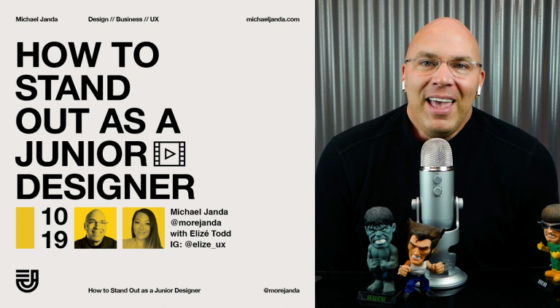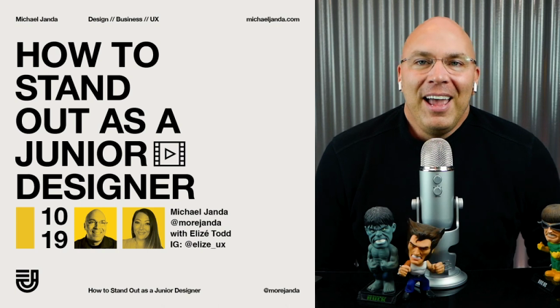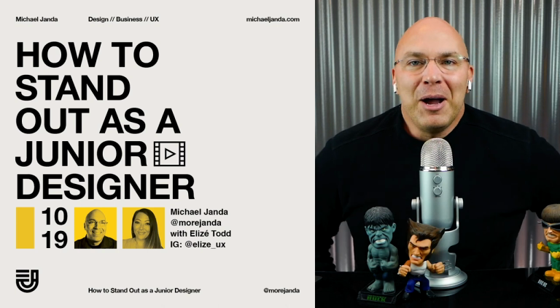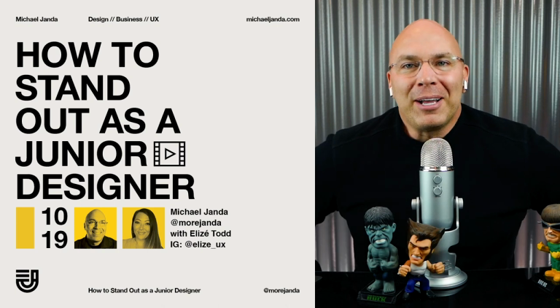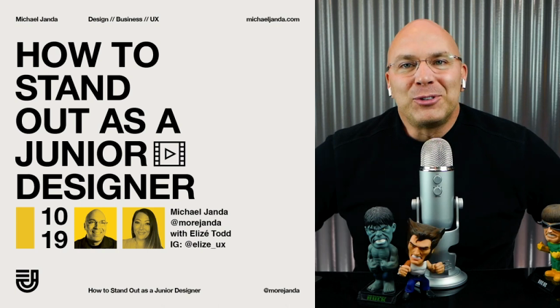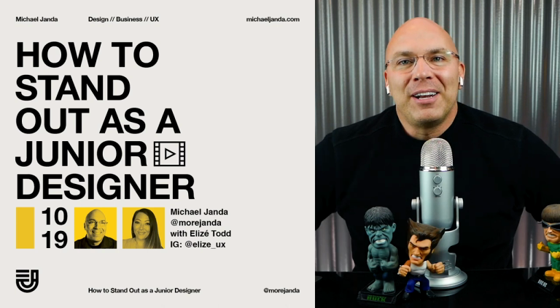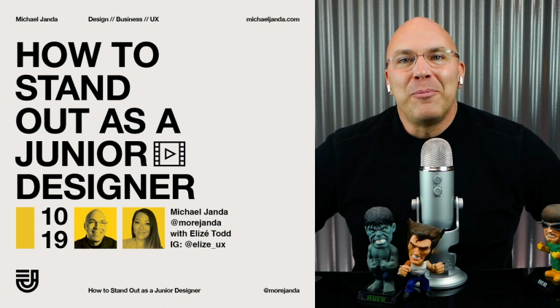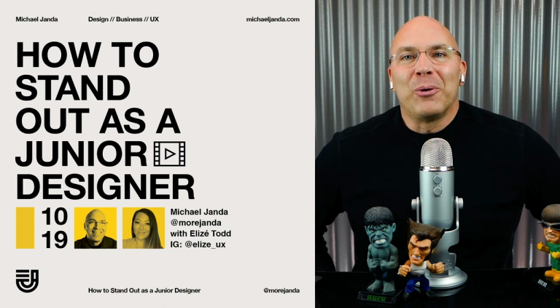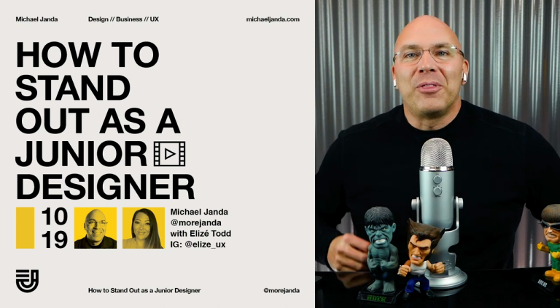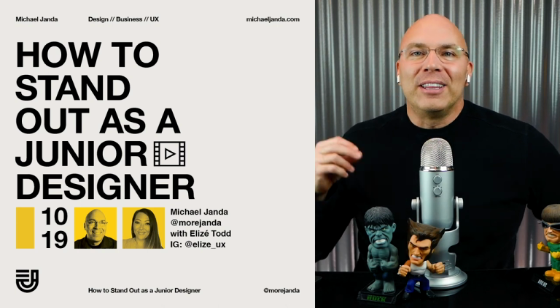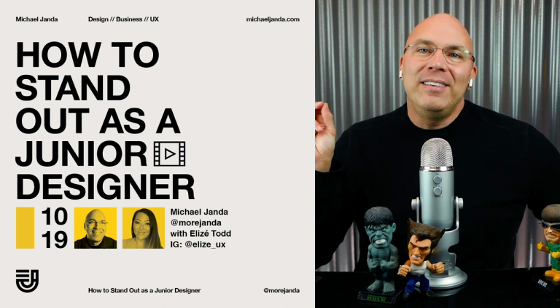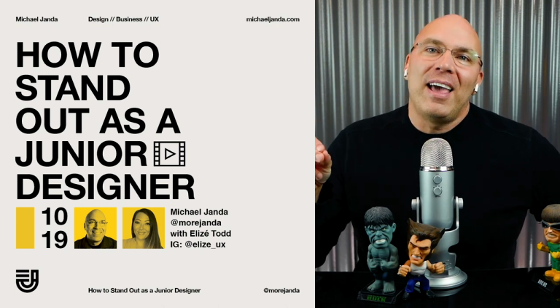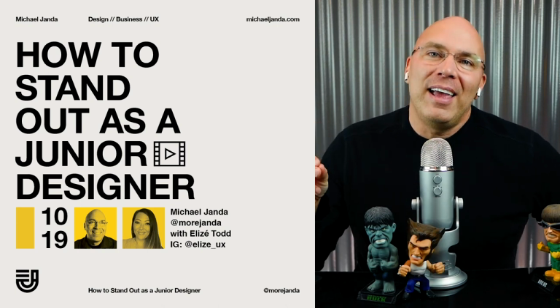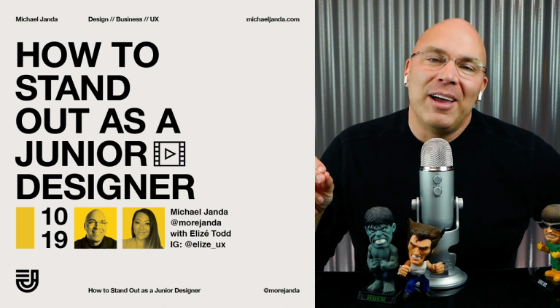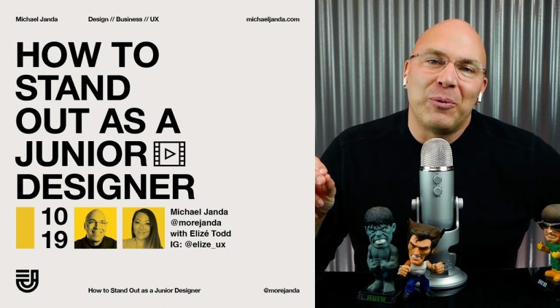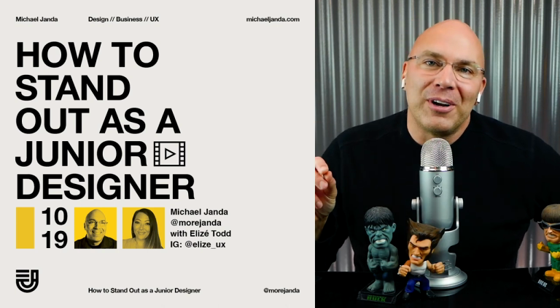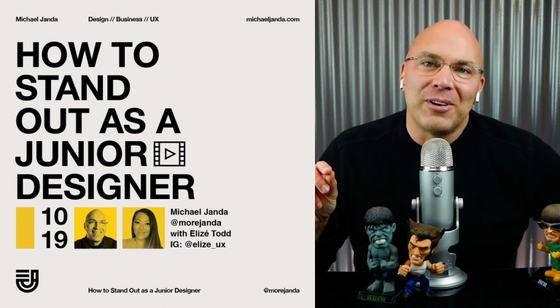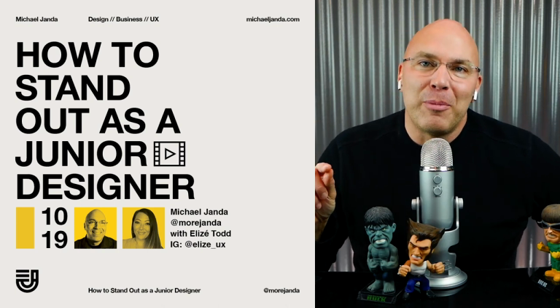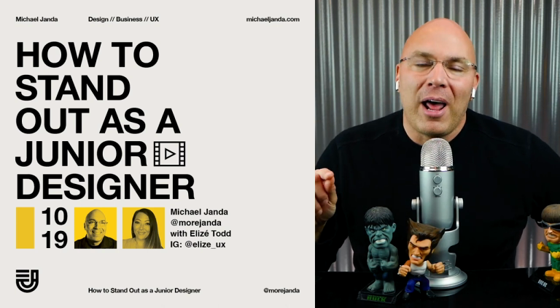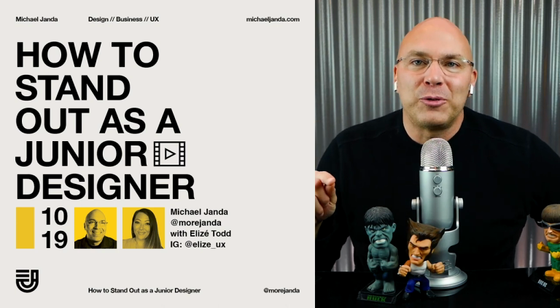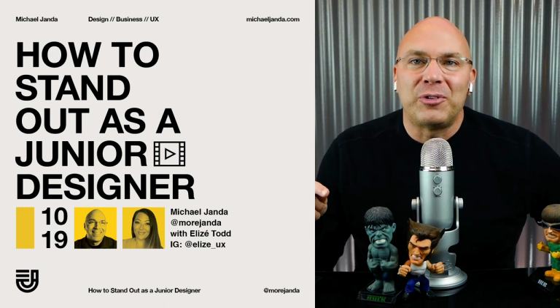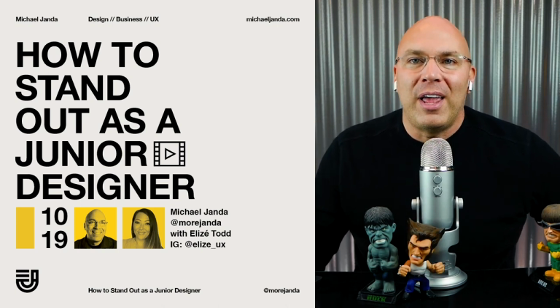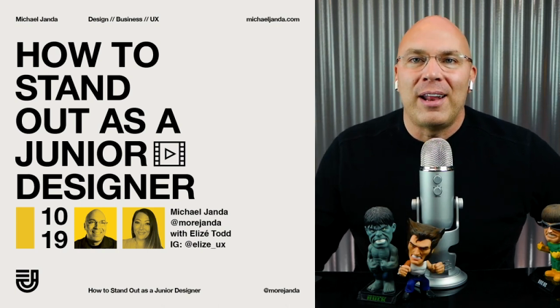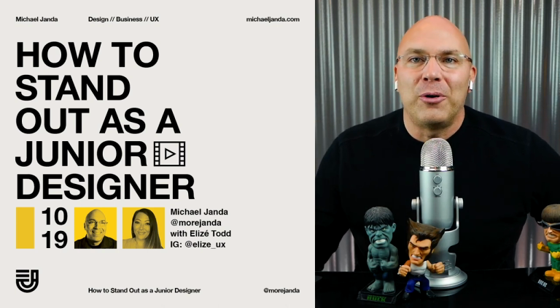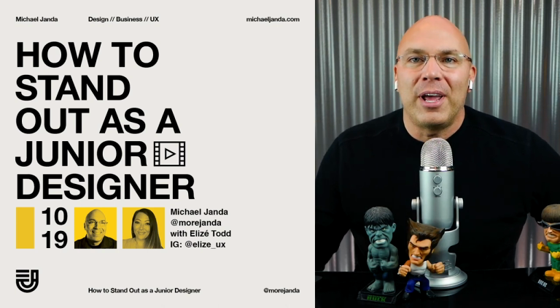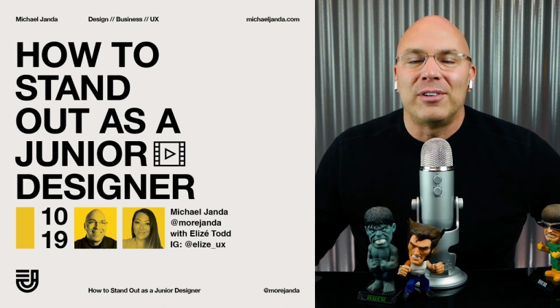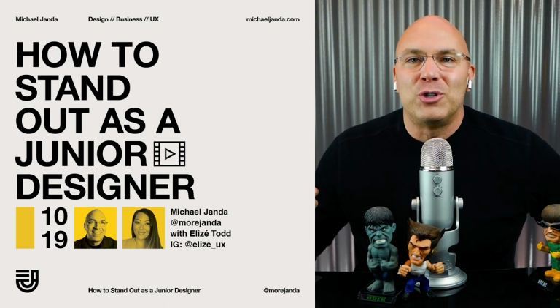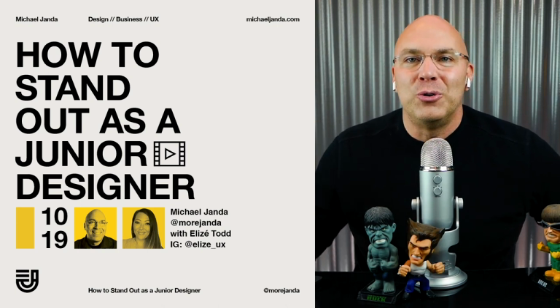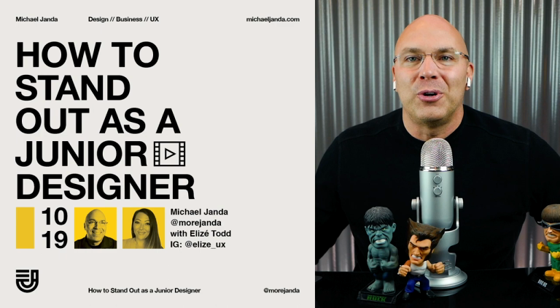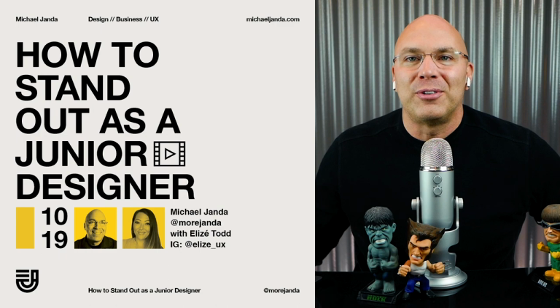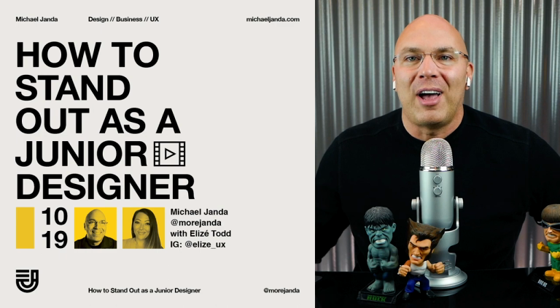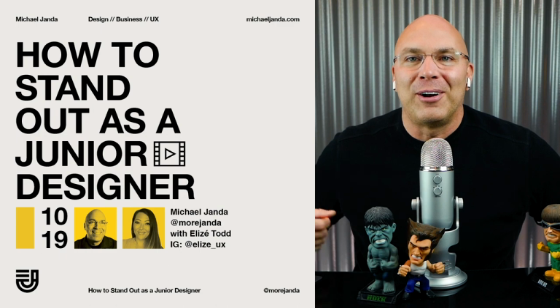Hey, I'm Michael Janda. I'm here with Alize, and we're going to talk about how to stand out as a junior designer.